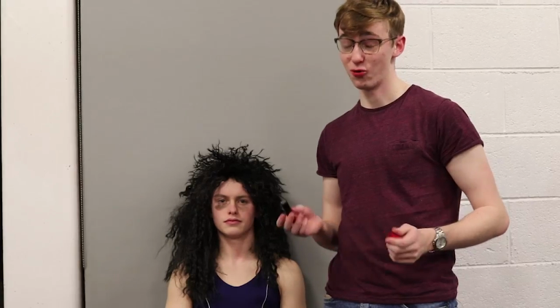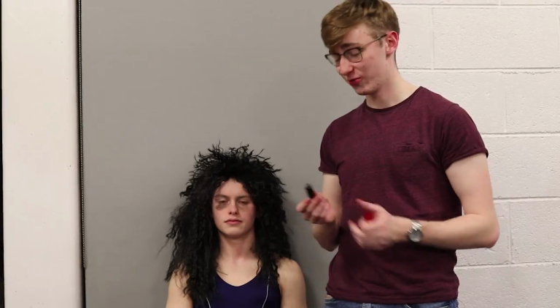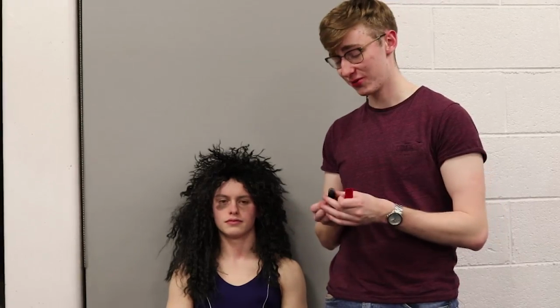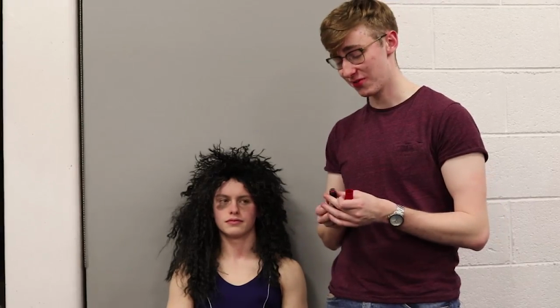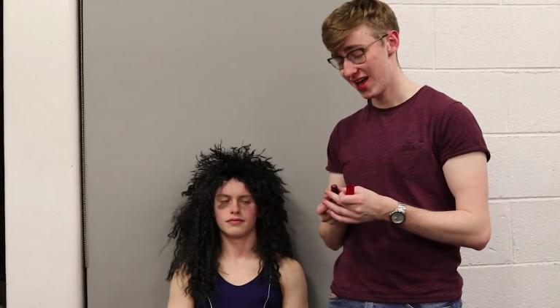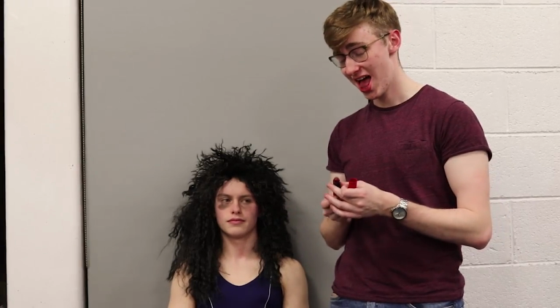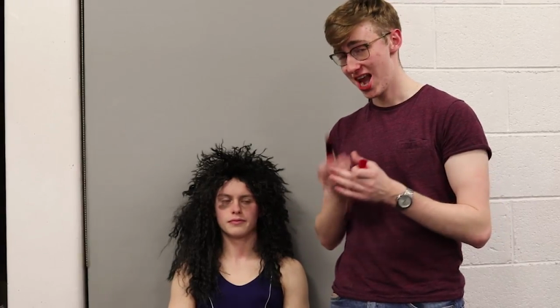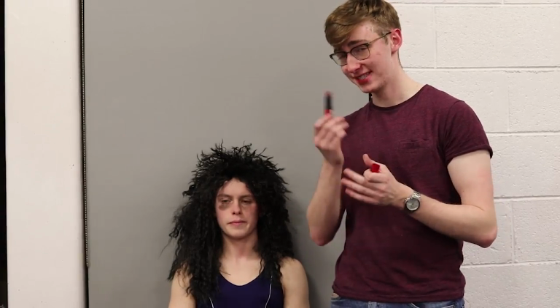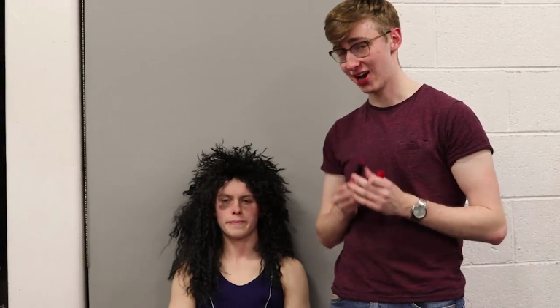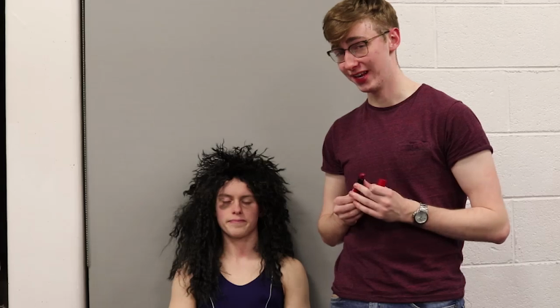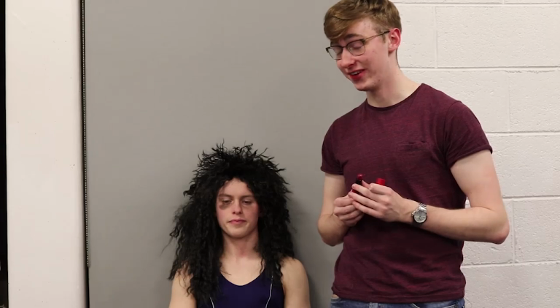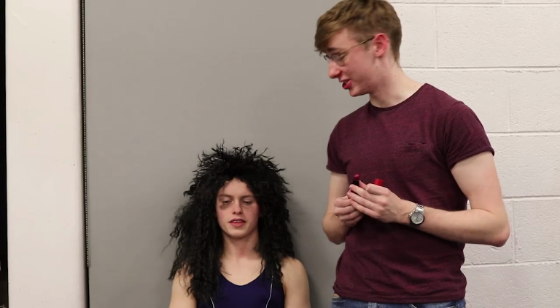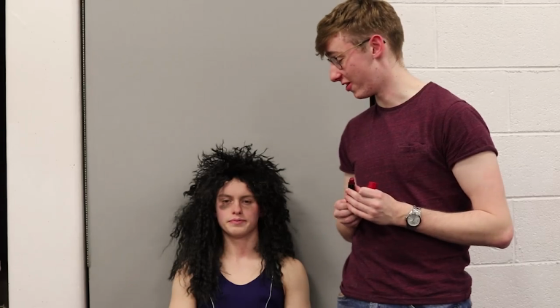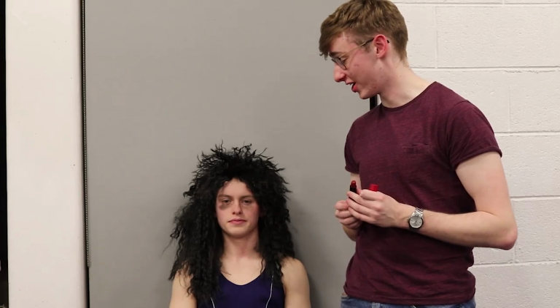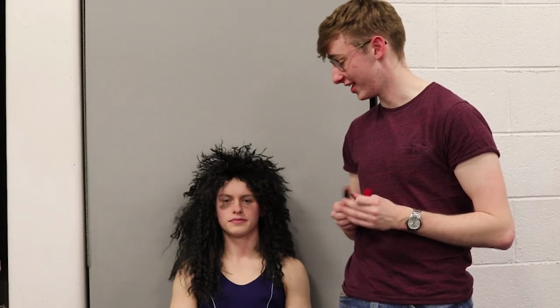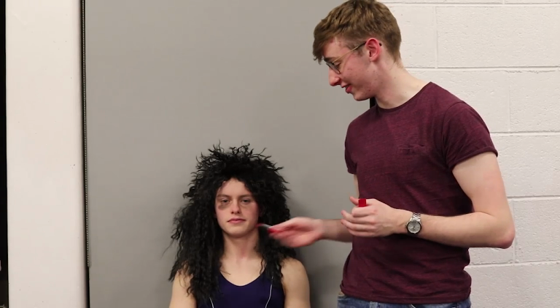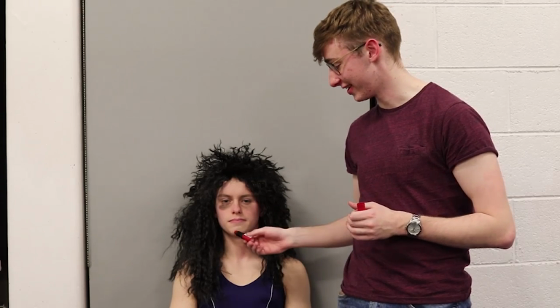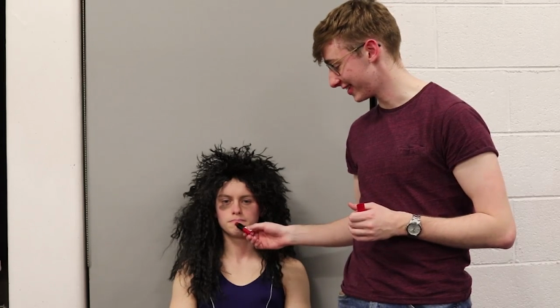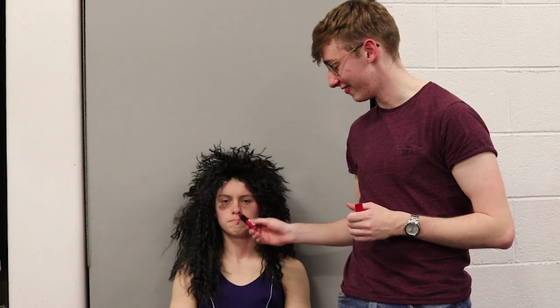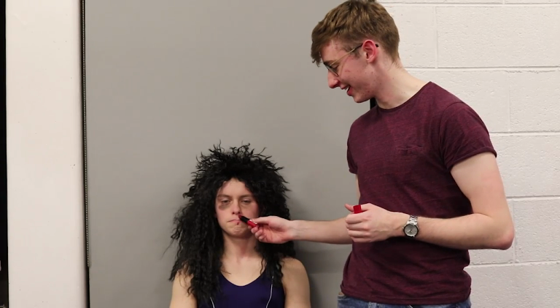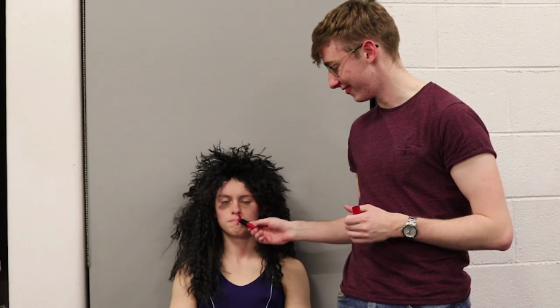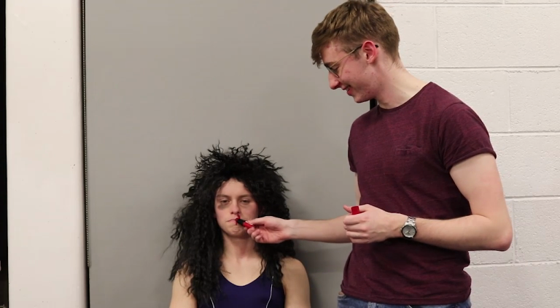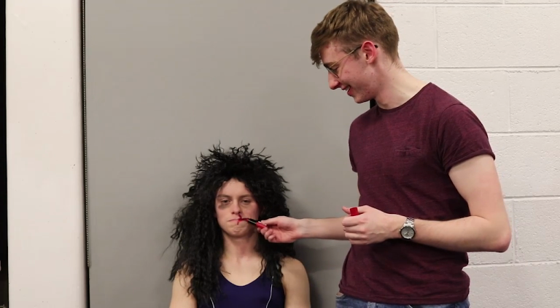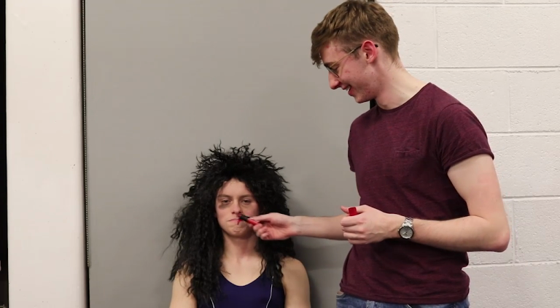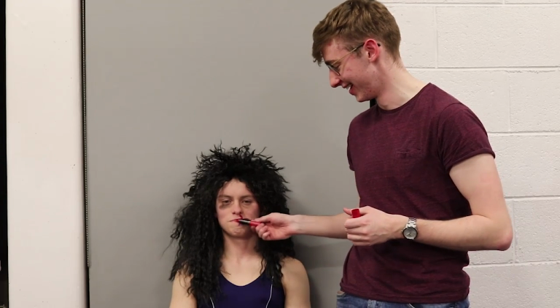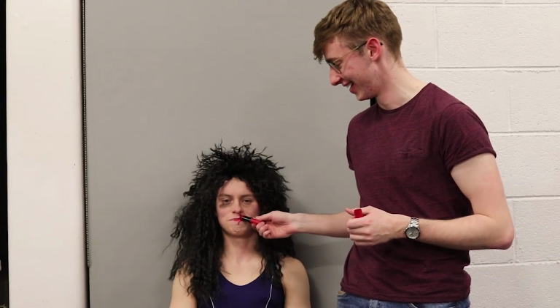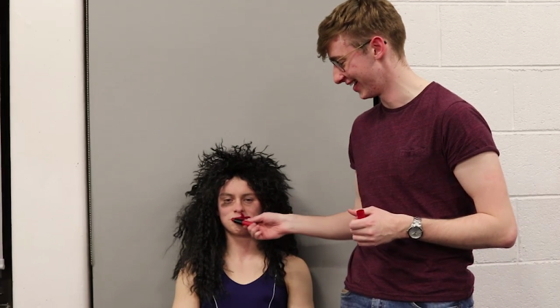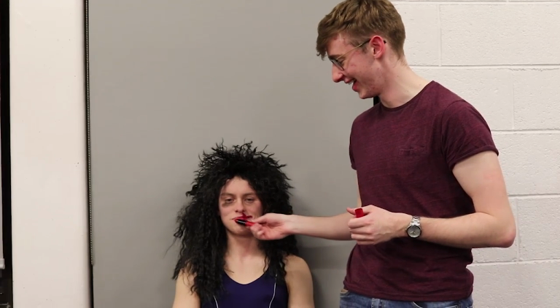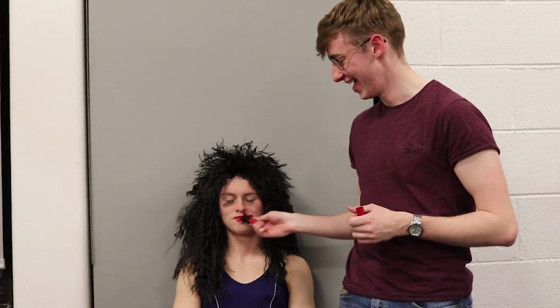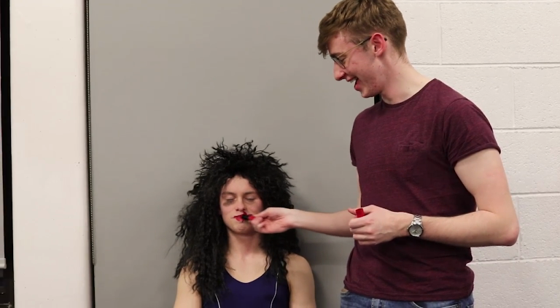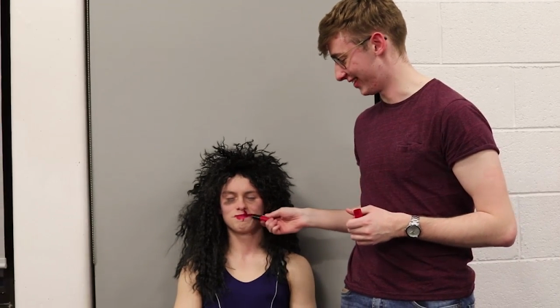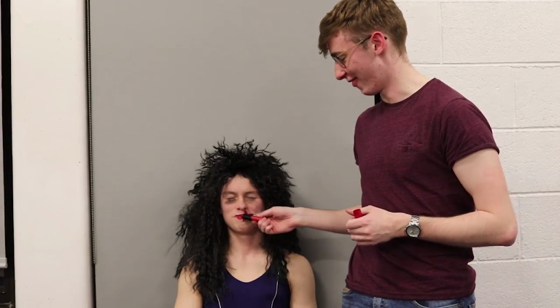We're going to put some lipstick on, really finish him off, you know what I mean? There we go.